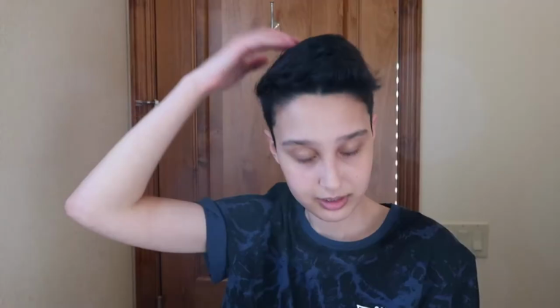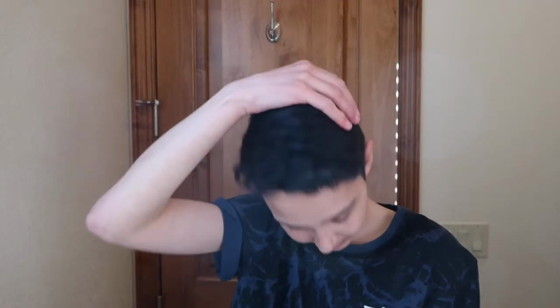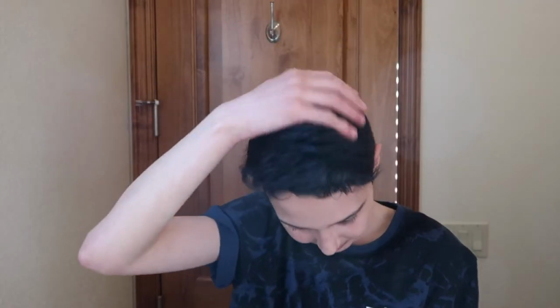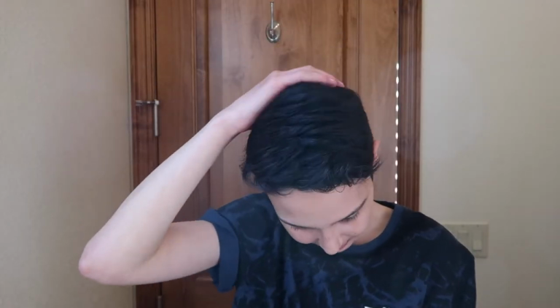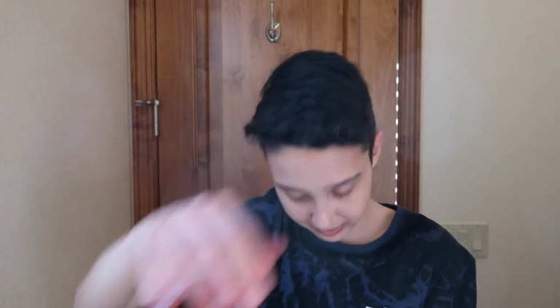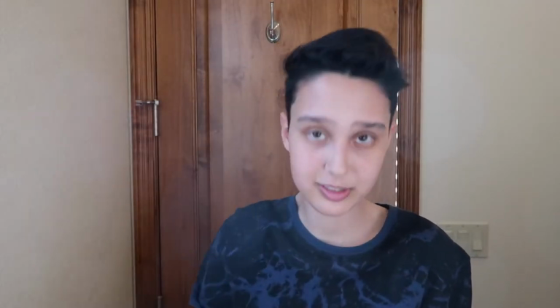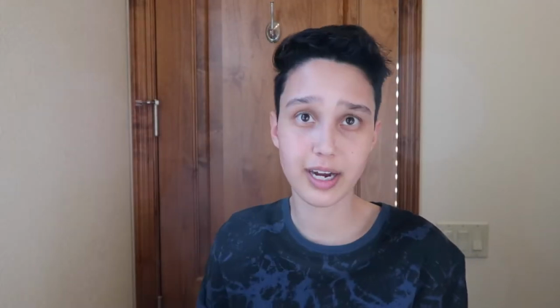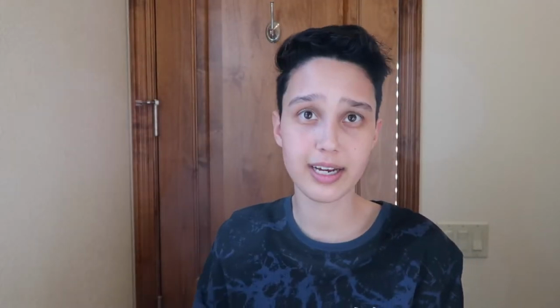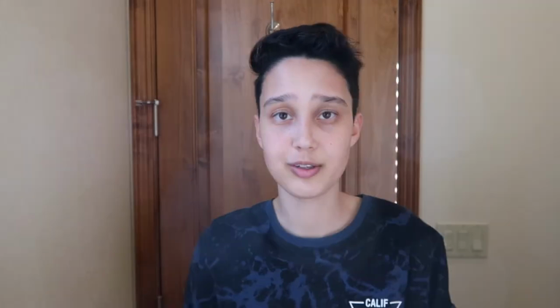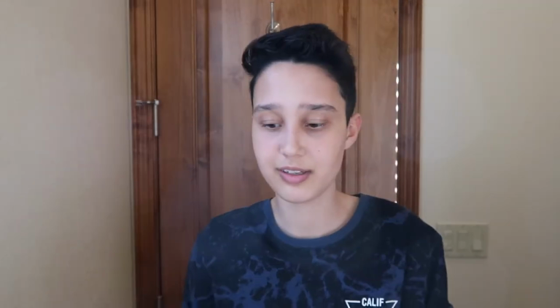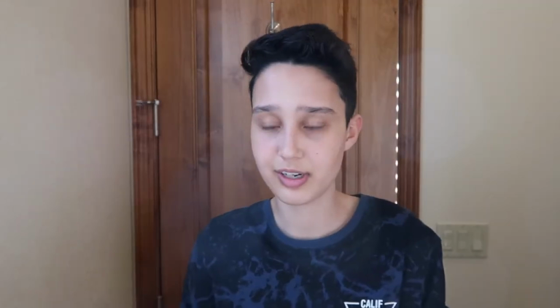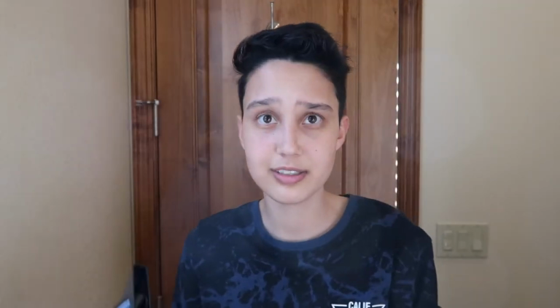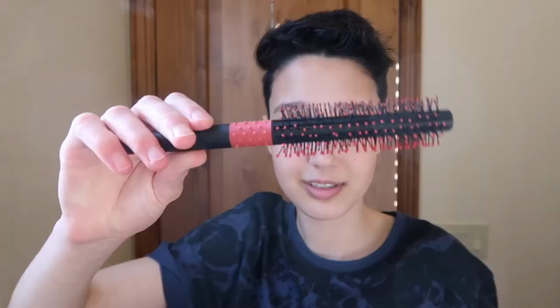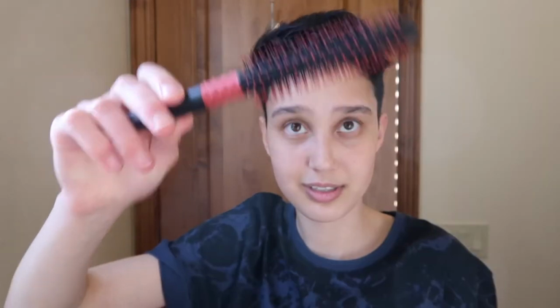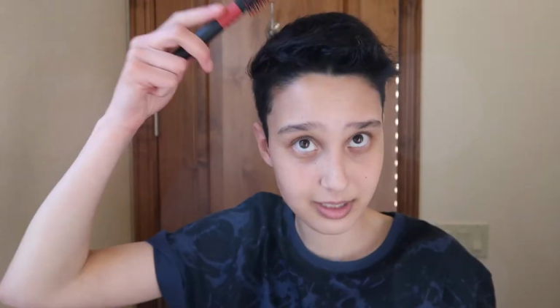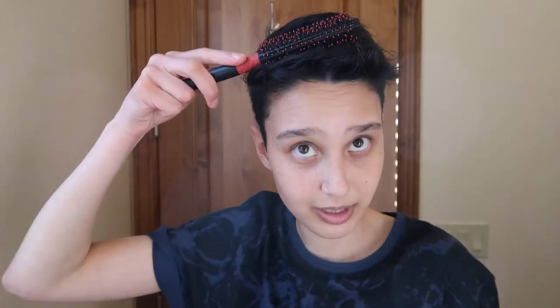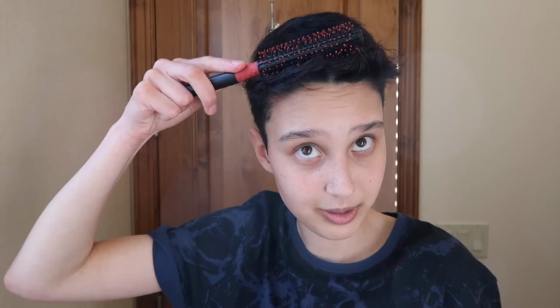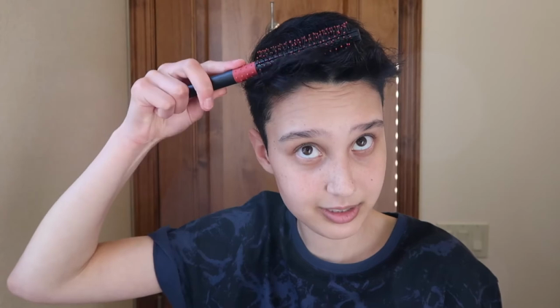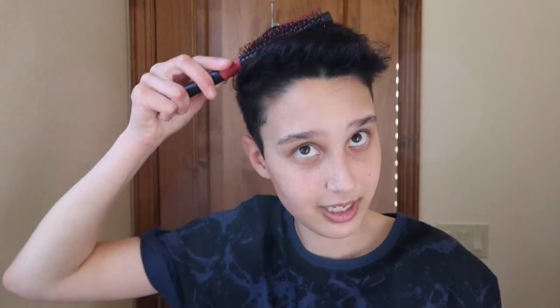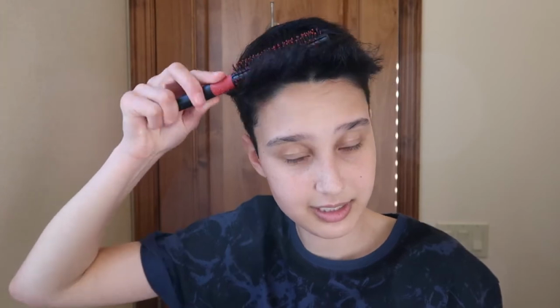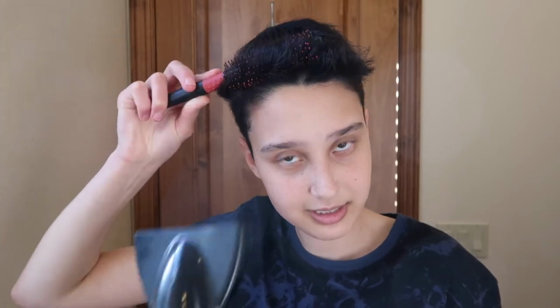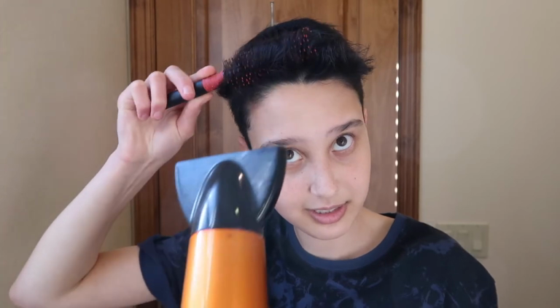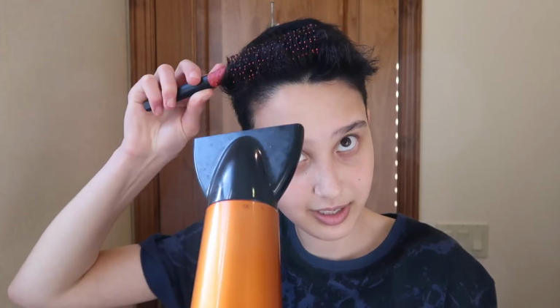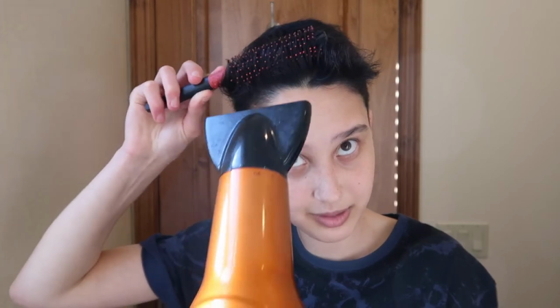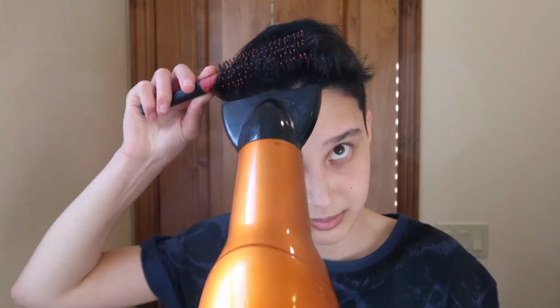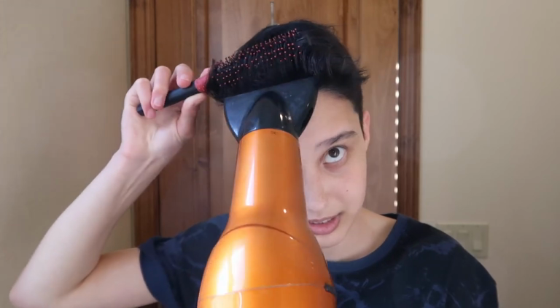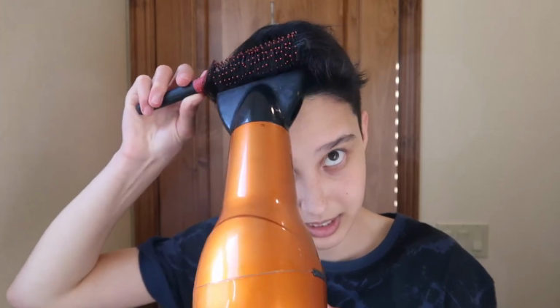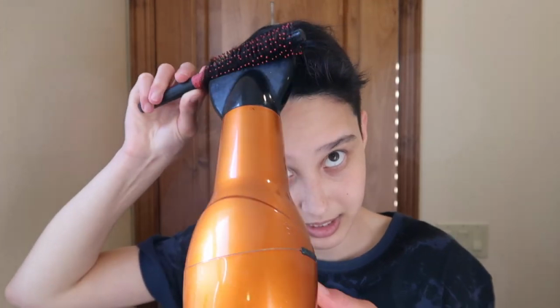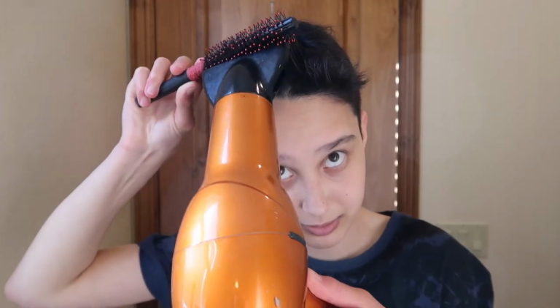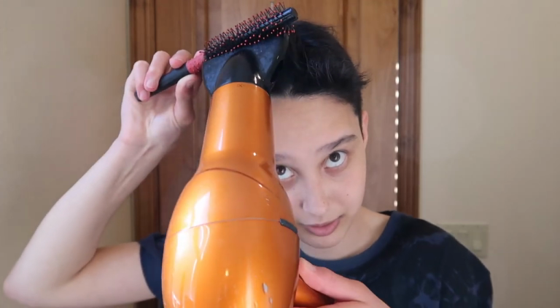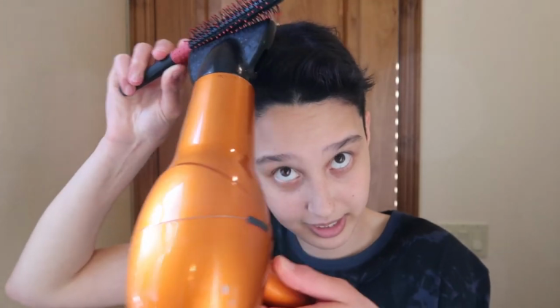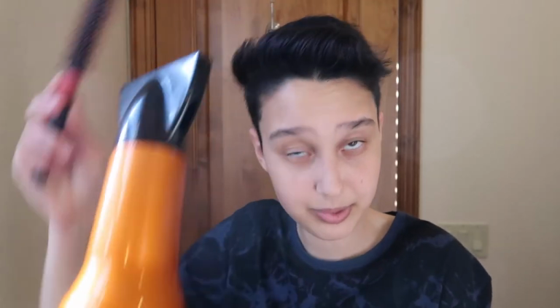Once the back is pretty much dry, I blow dry the front. I just take the round brush and take a section of hair with this brush and then I just blow dry it up.